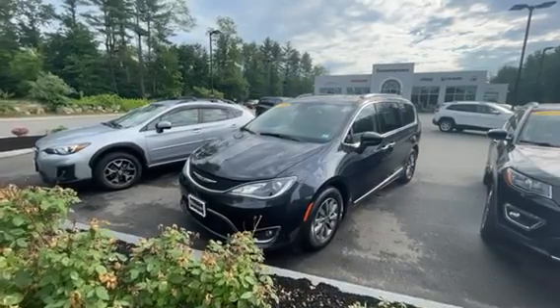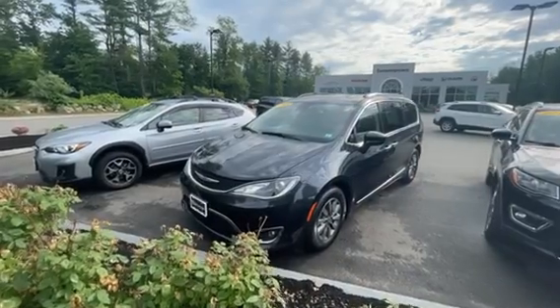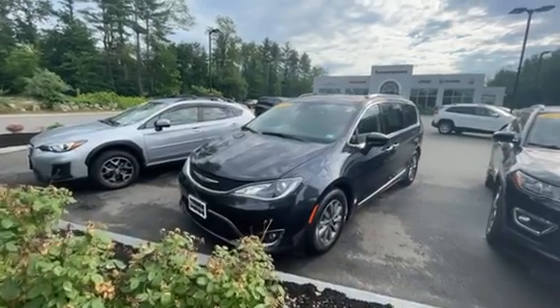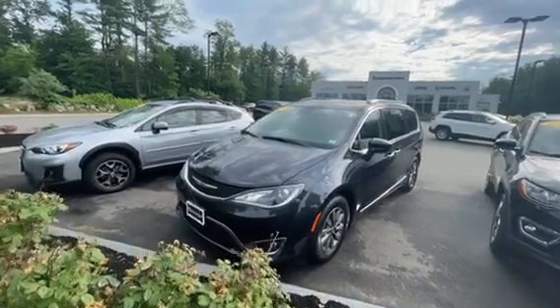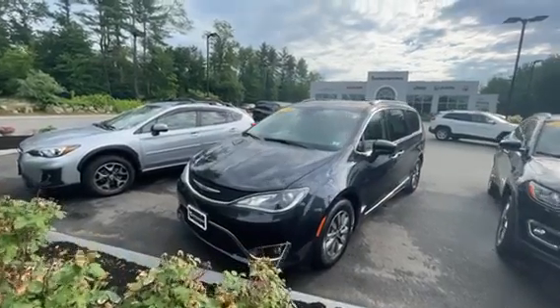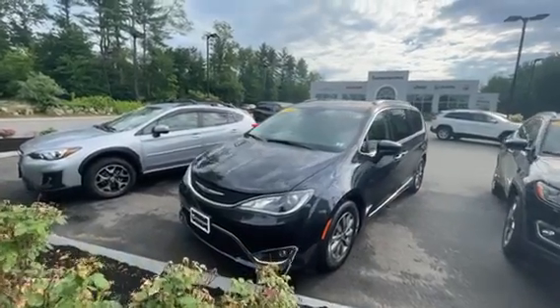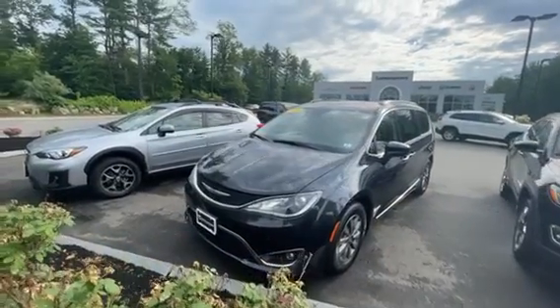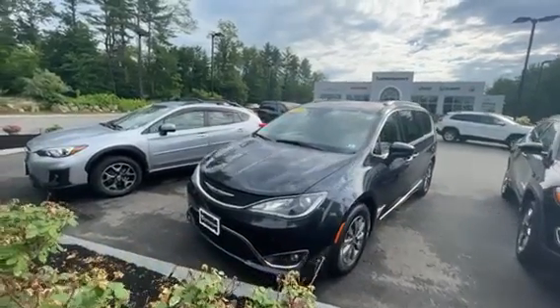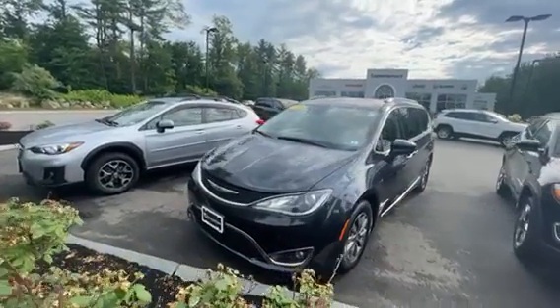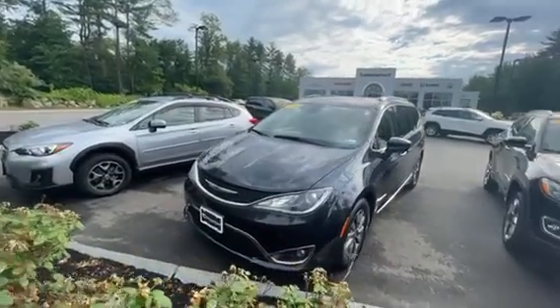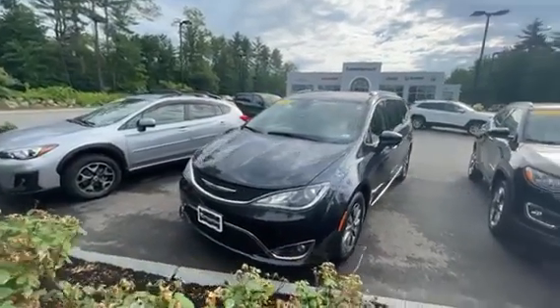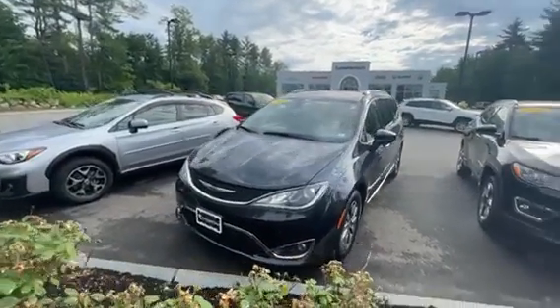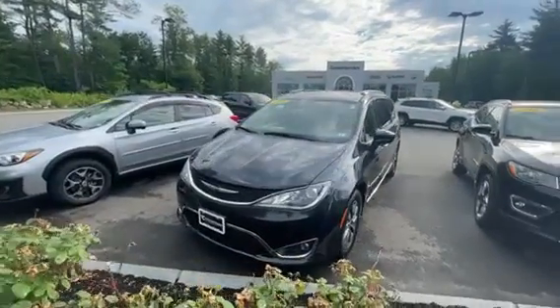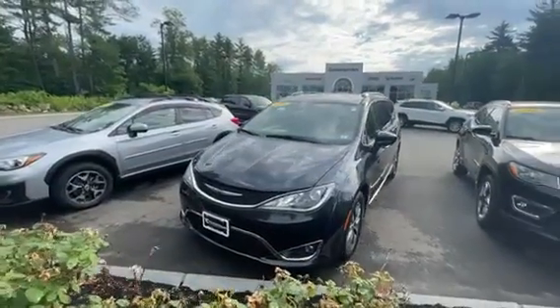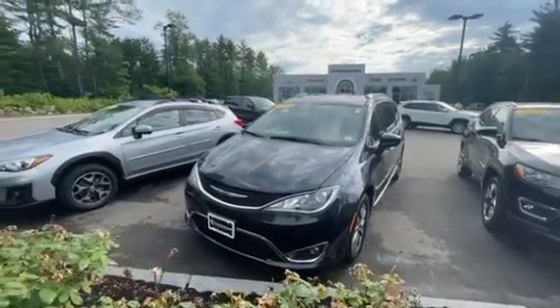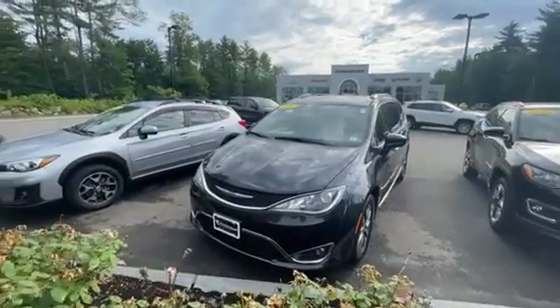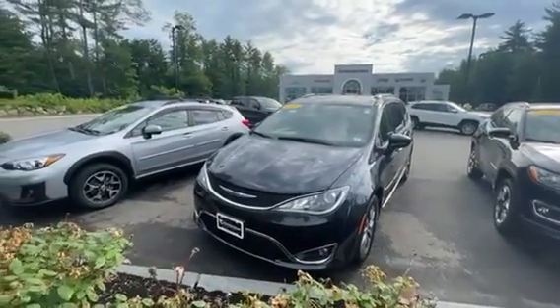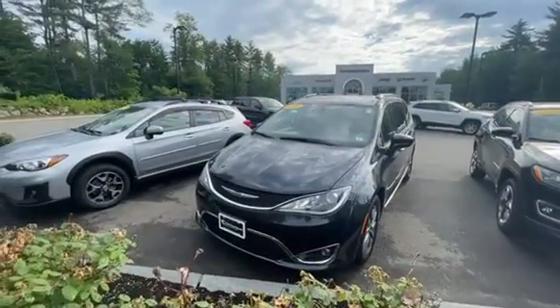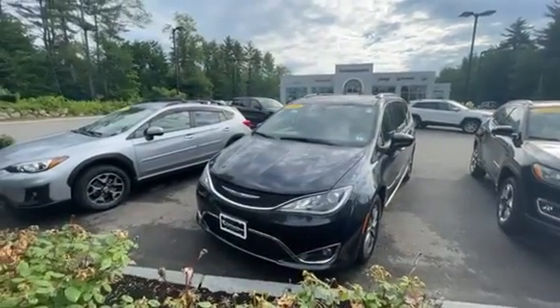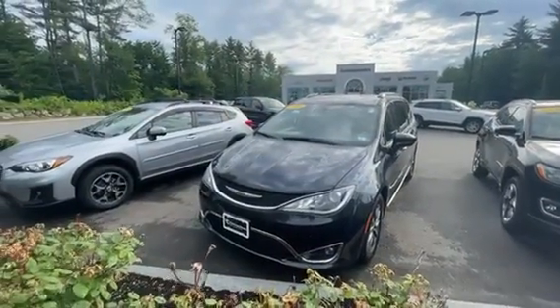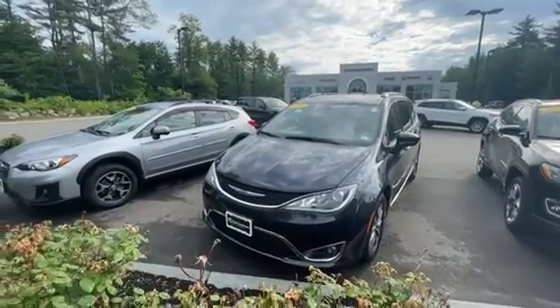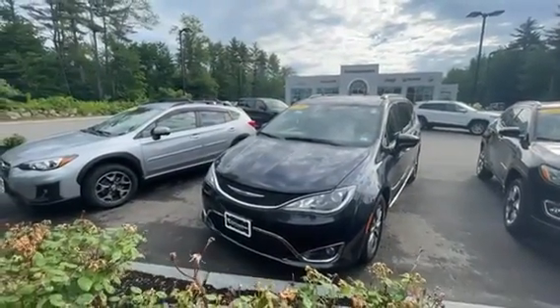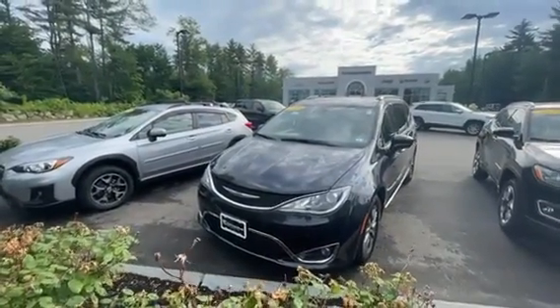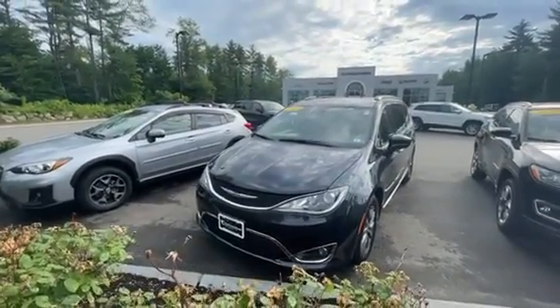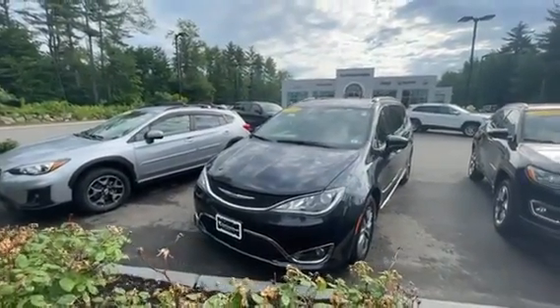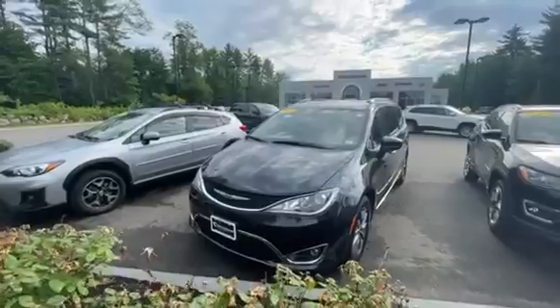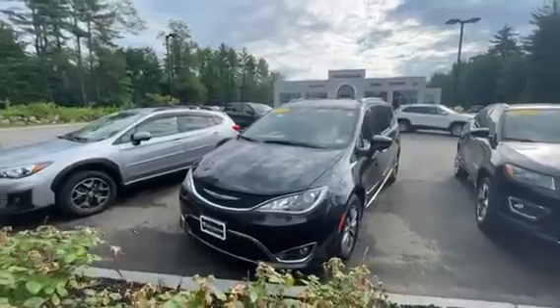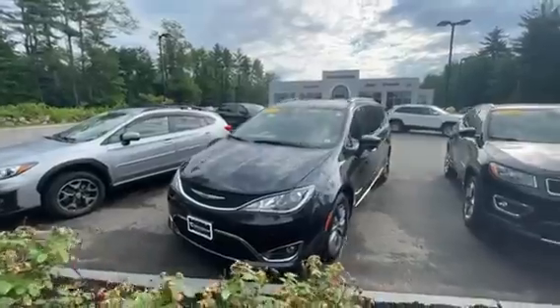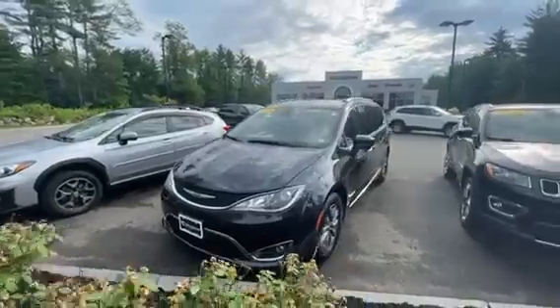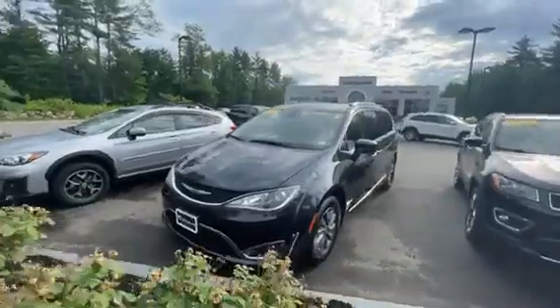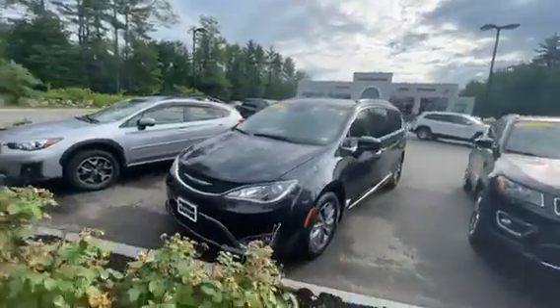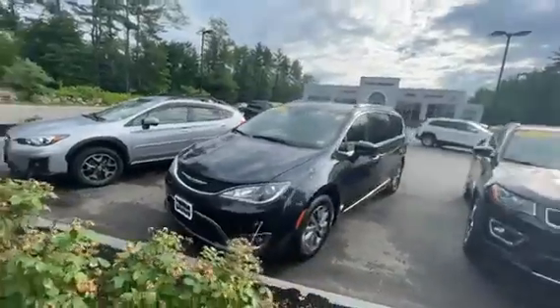Hey, good morning. I'm Chad over at Contemporary Automotive. Just wanted to shoot you a quick video of the Pacifica we have over here.